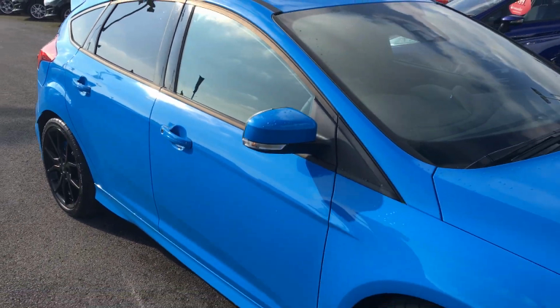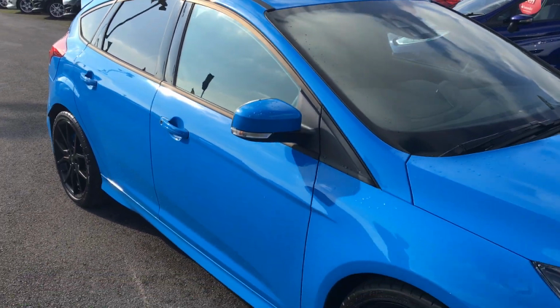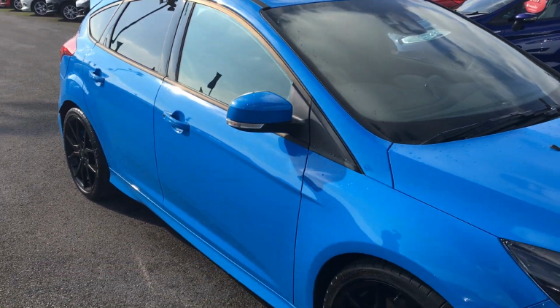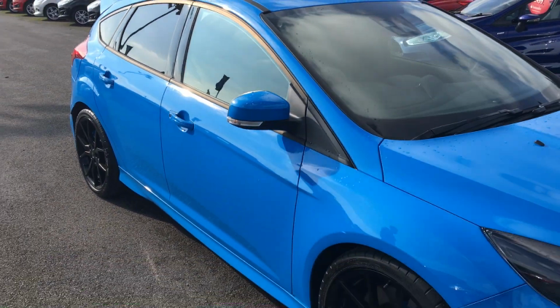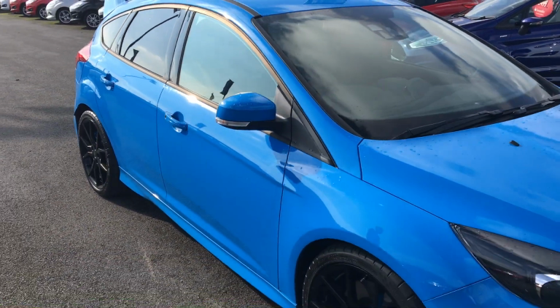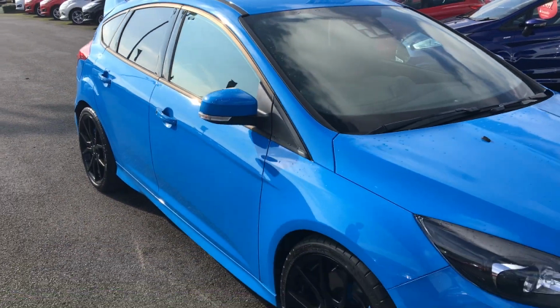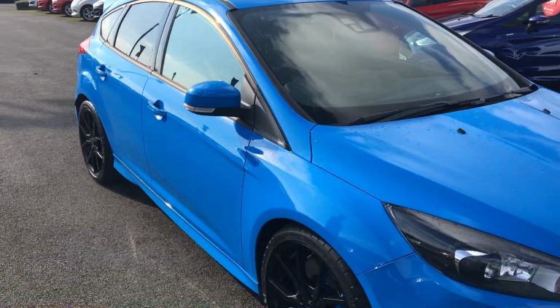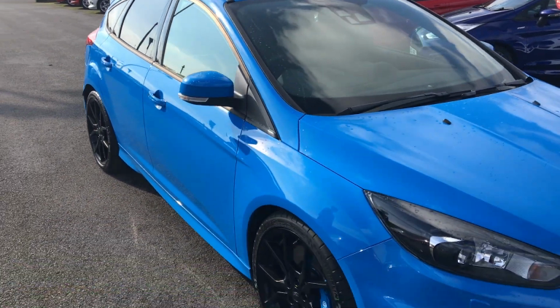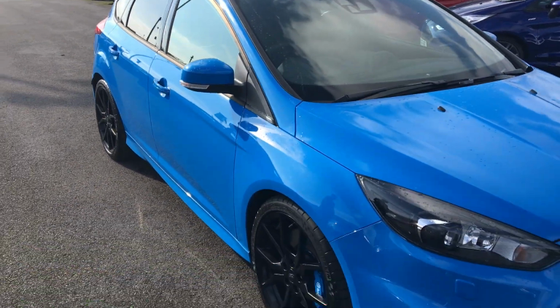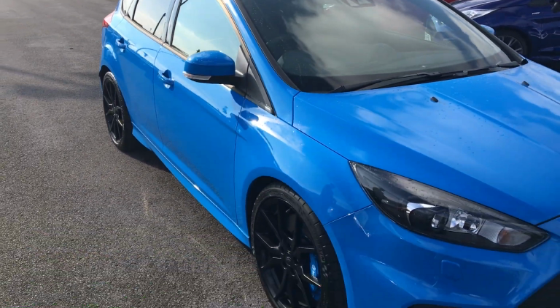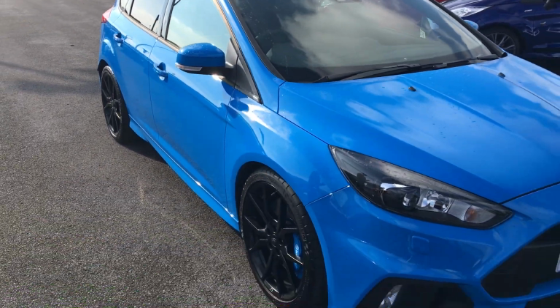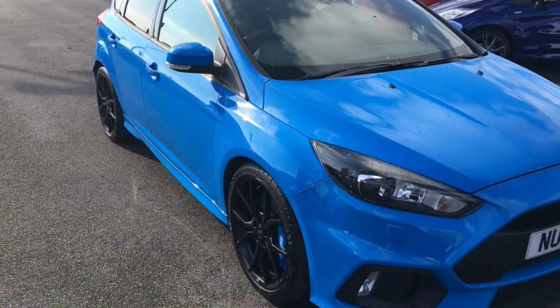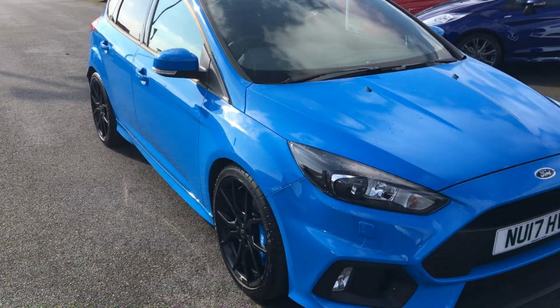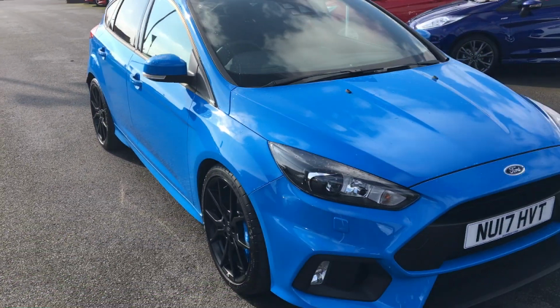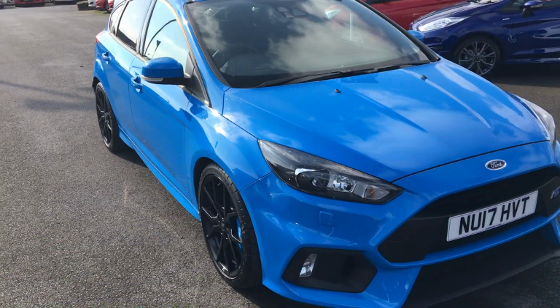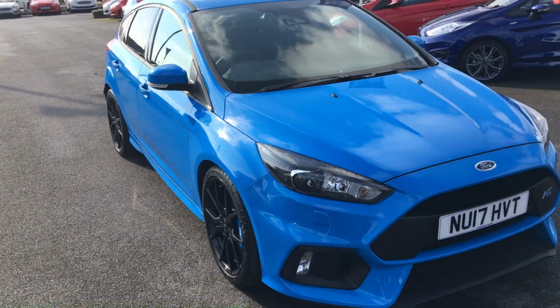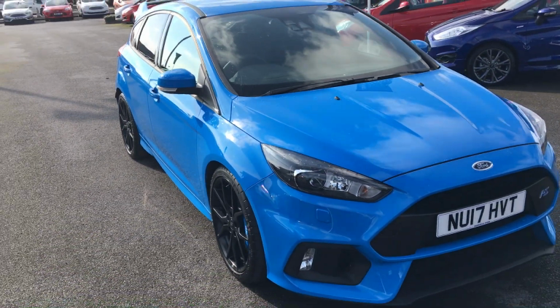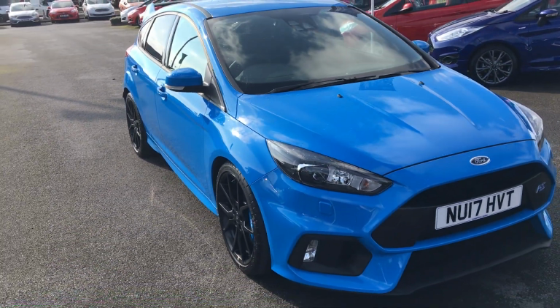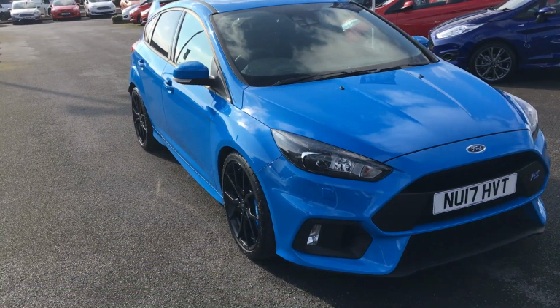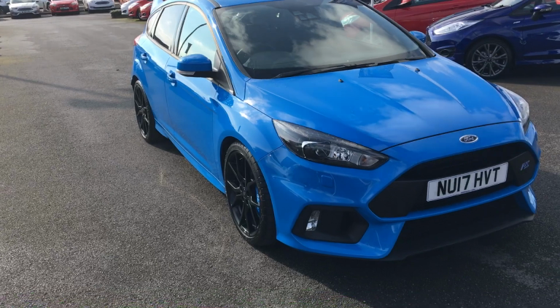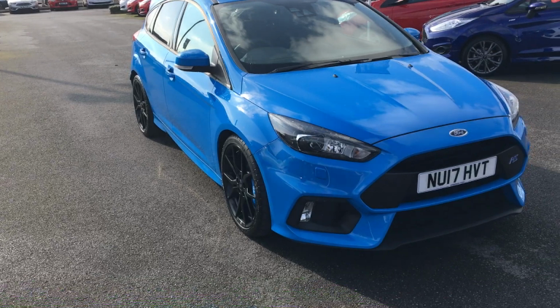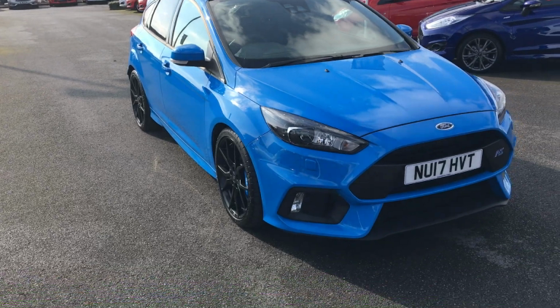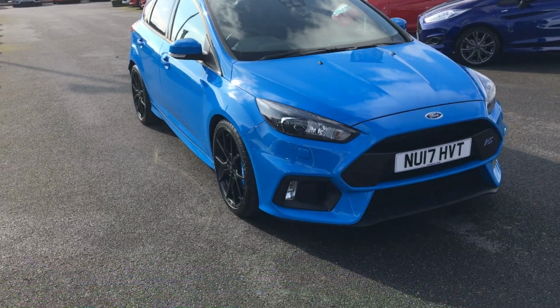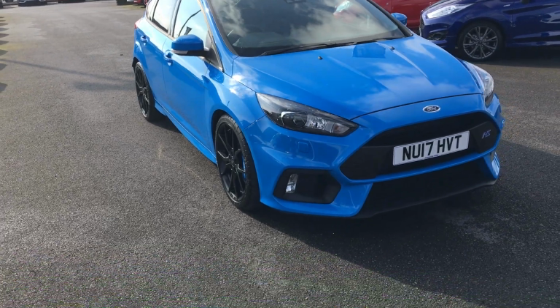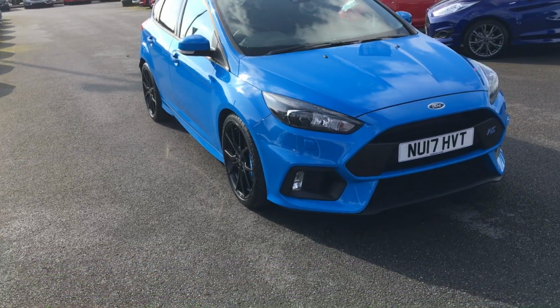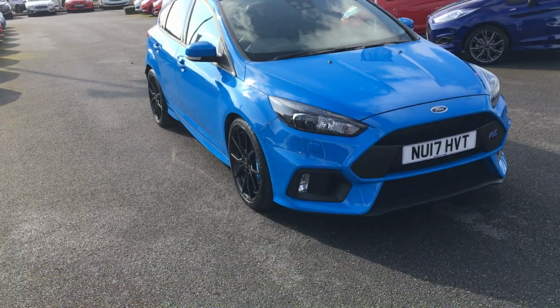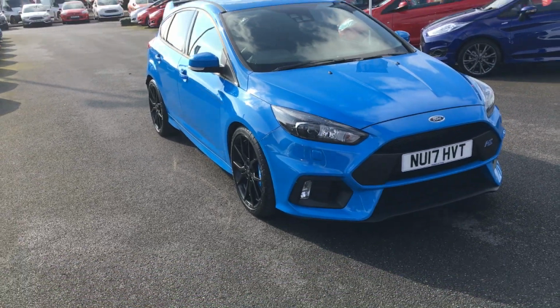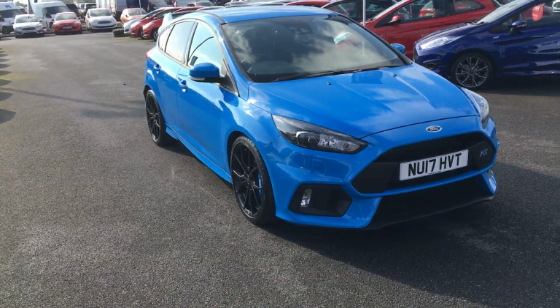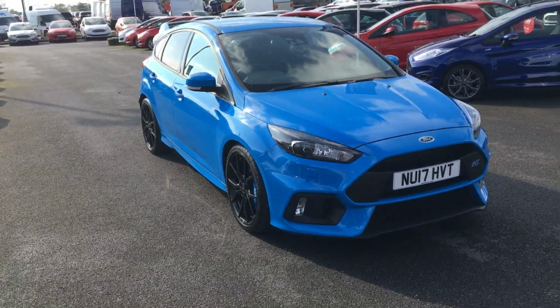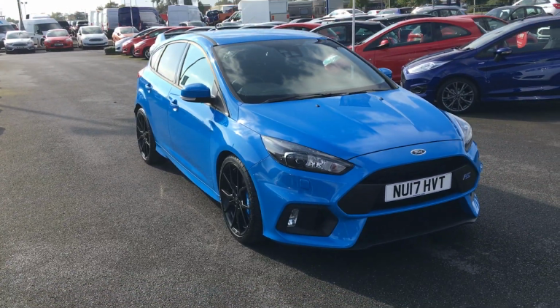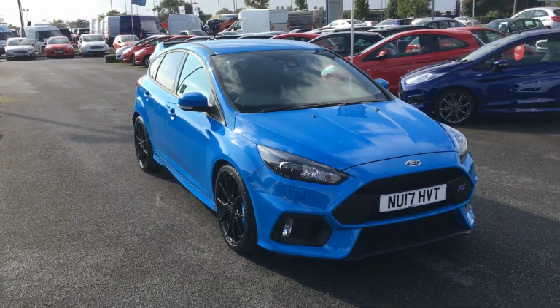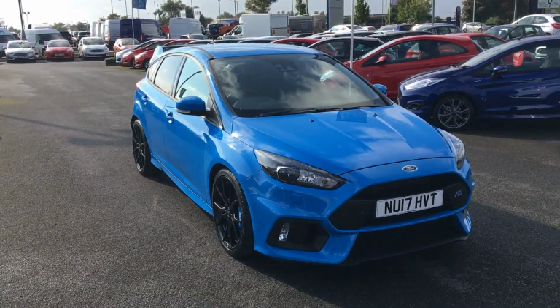If you would like to view this stunning car or organise a test drive, please just get in touch.